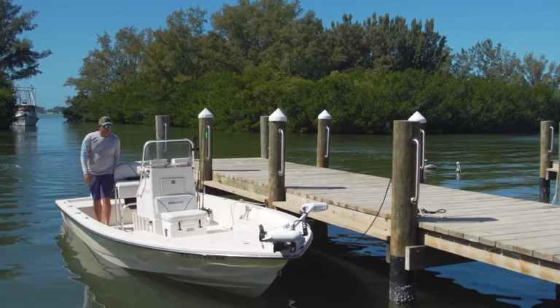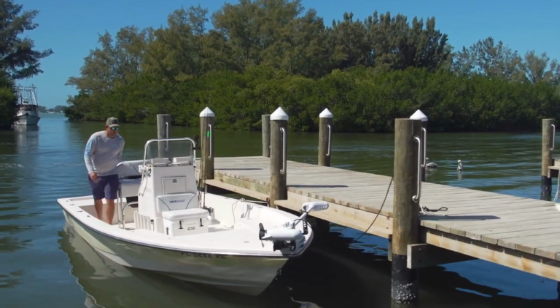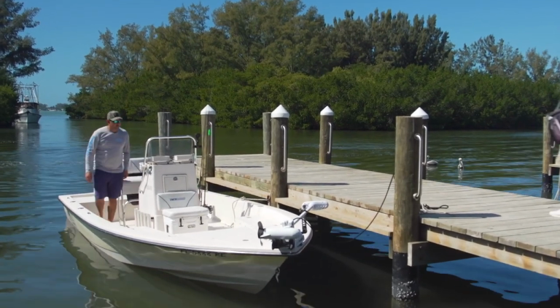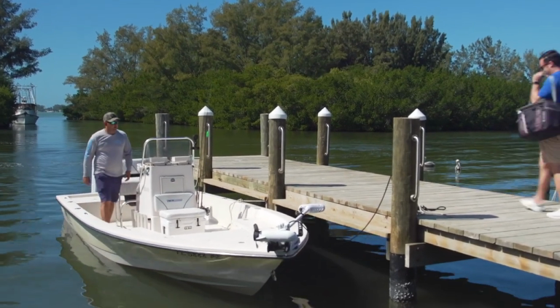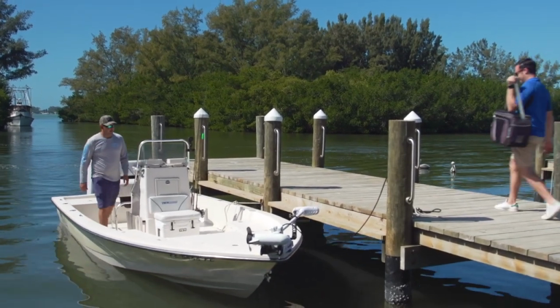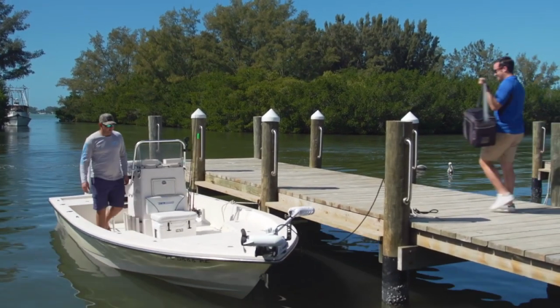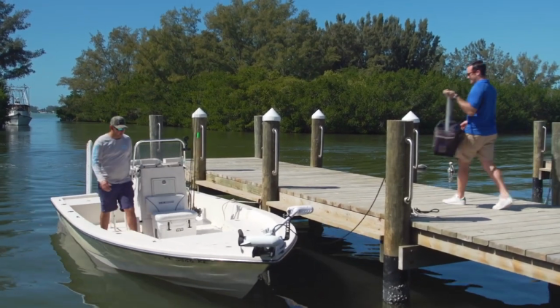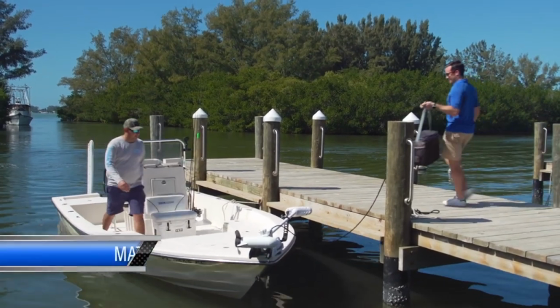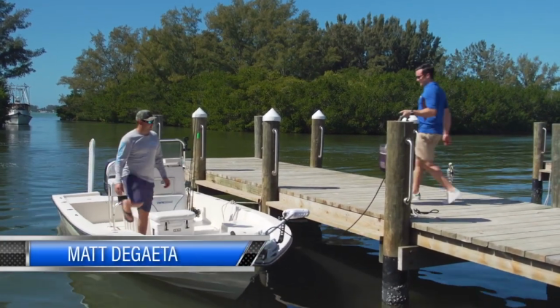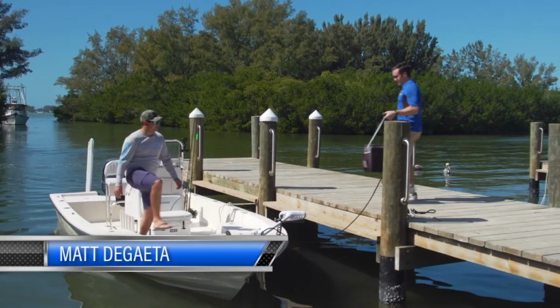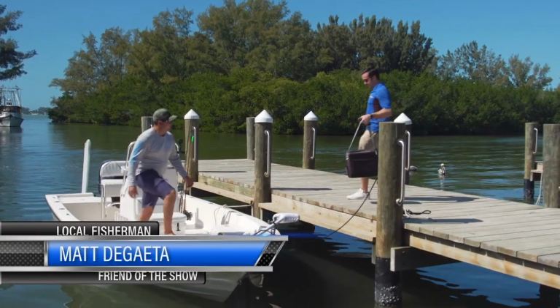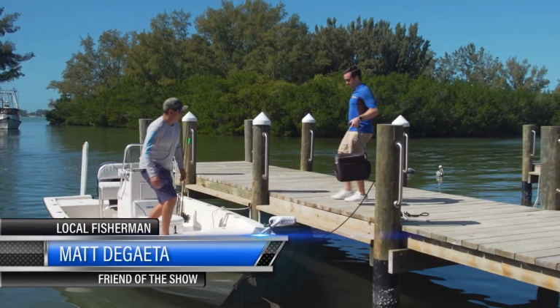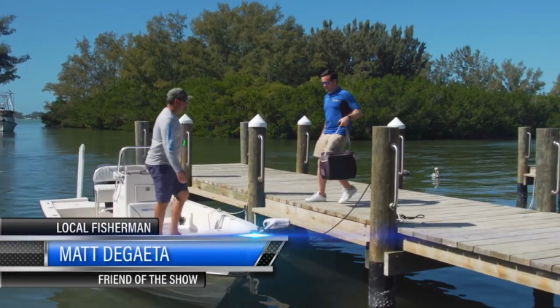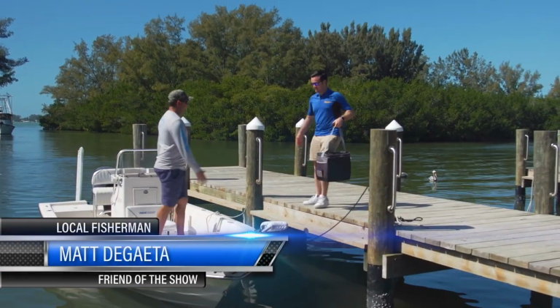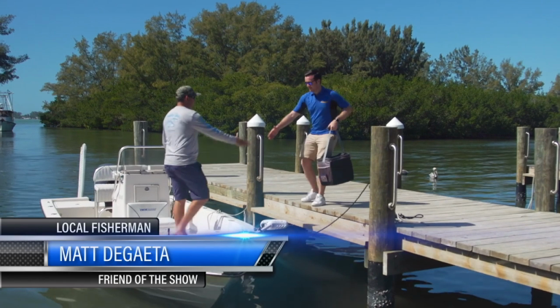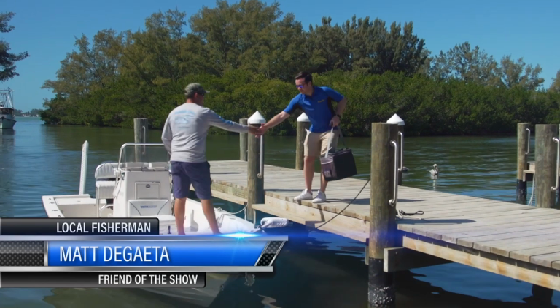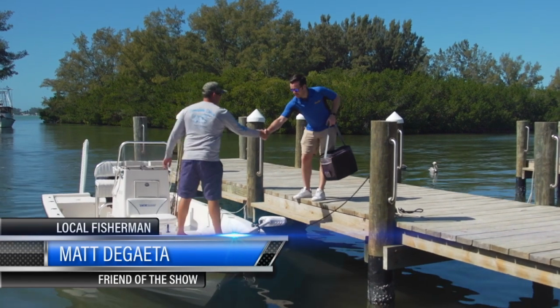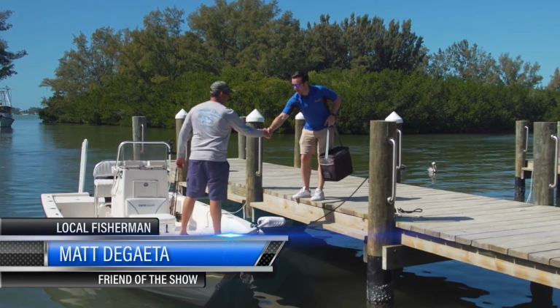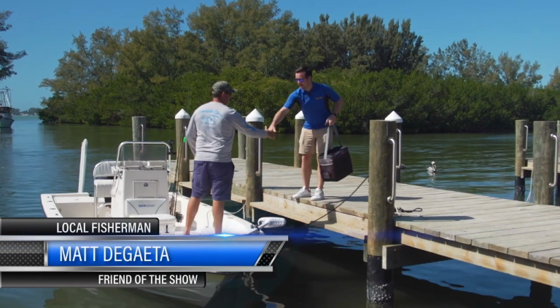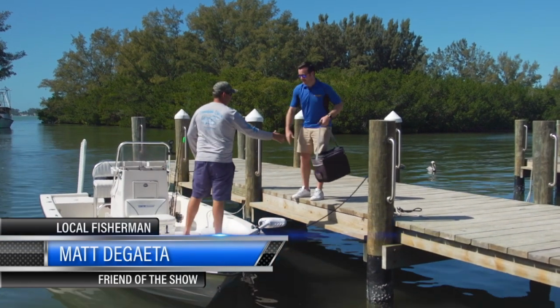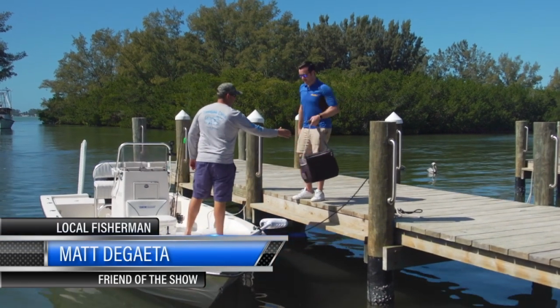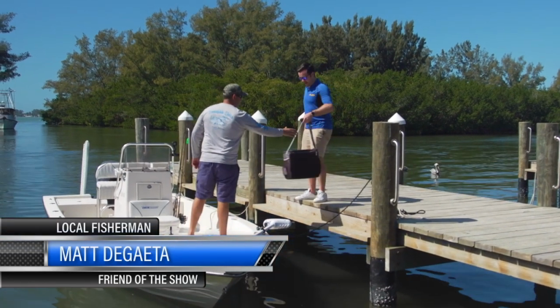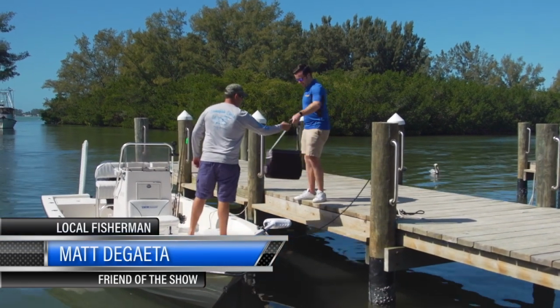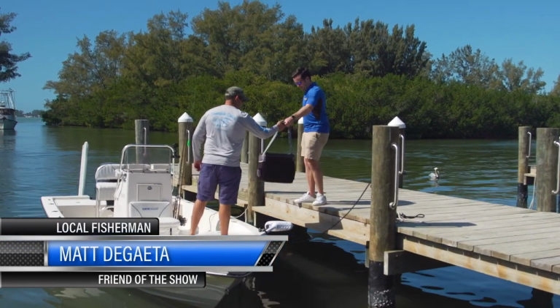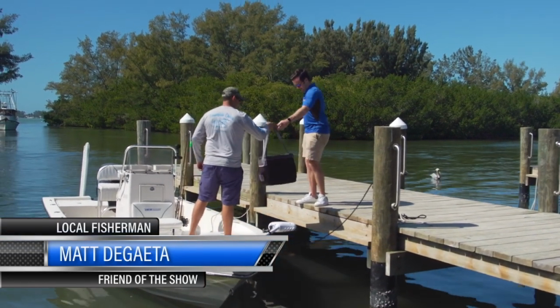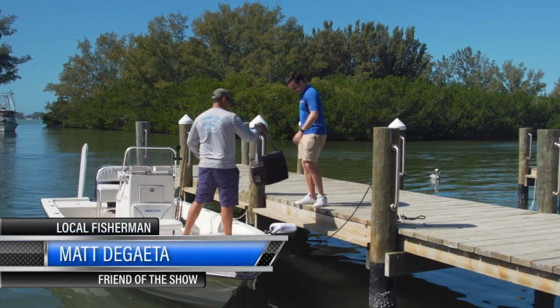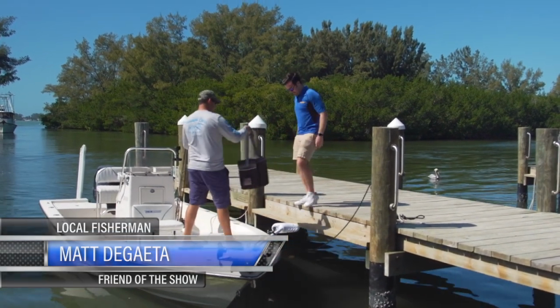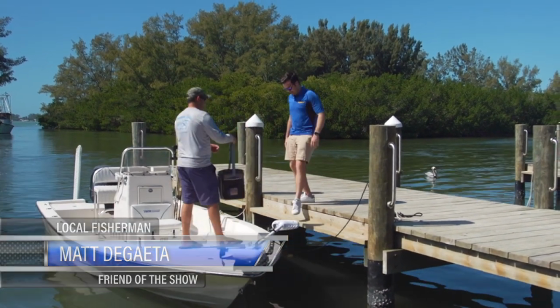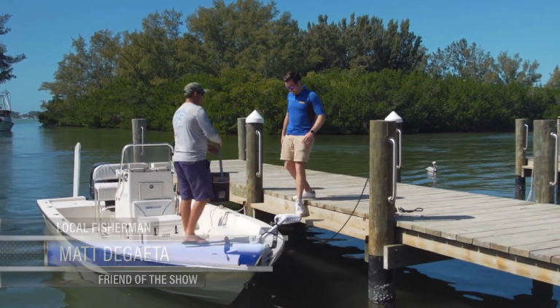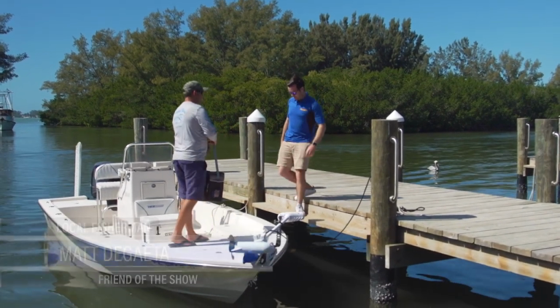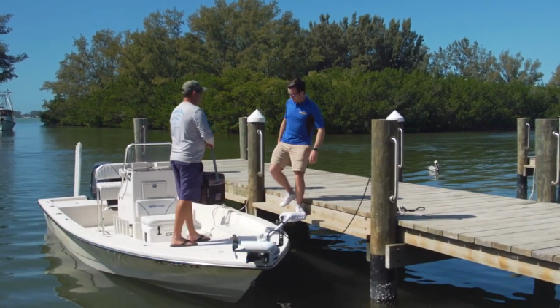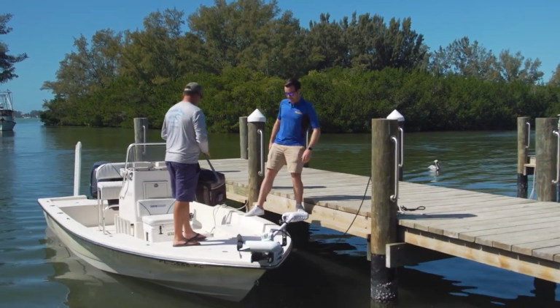Hey, Matt. Hey, Drew, how you doing? Pretty good, man, you? Good, good to see you. Yeah, you too, thanks for having us out. Absolutely, let's go for a boat ride. I'm excited.